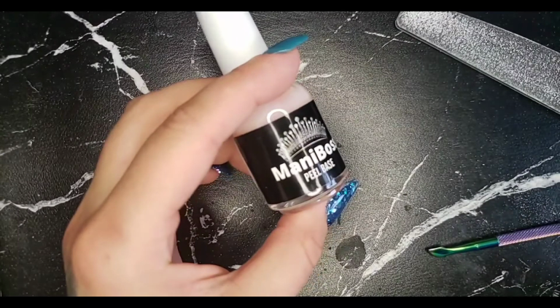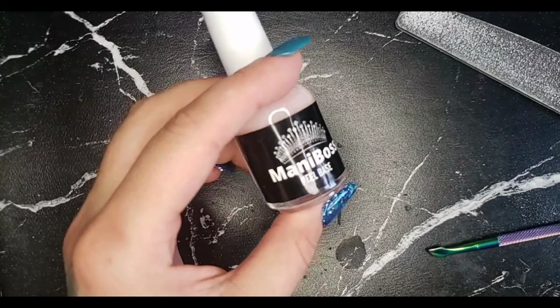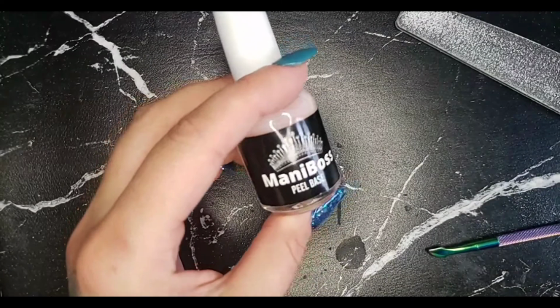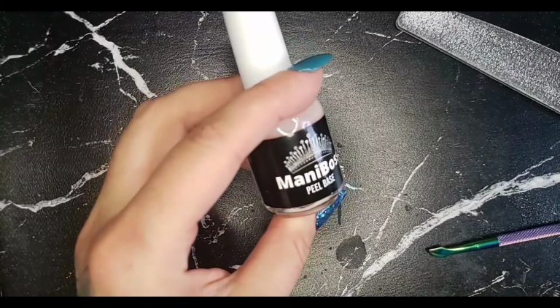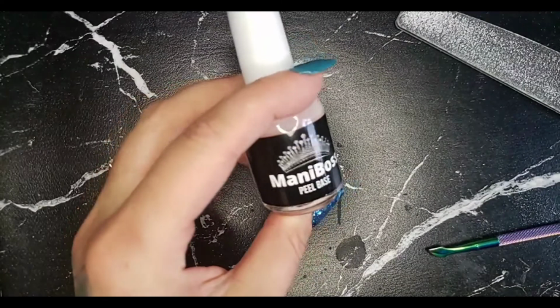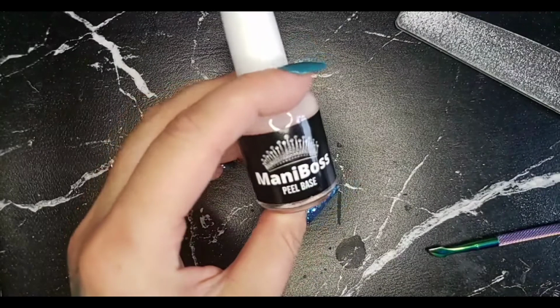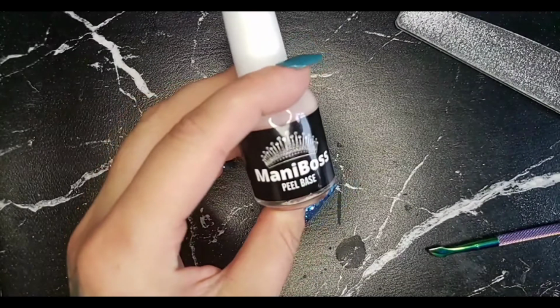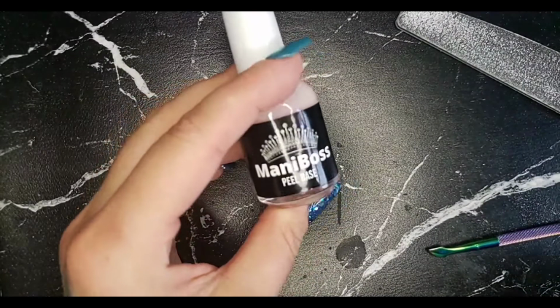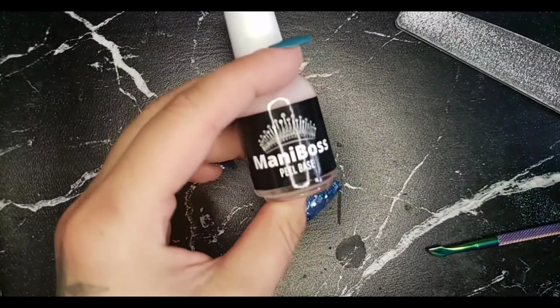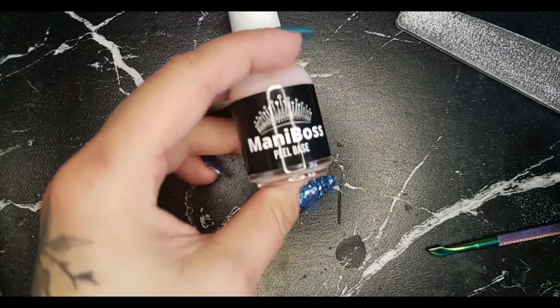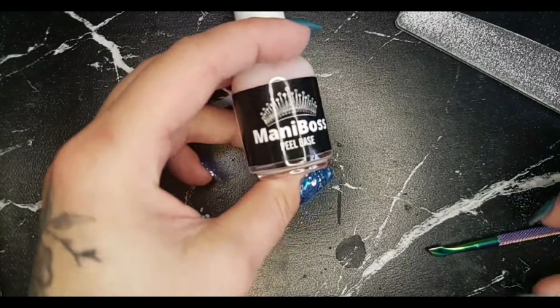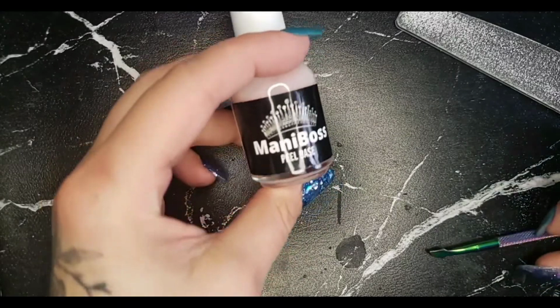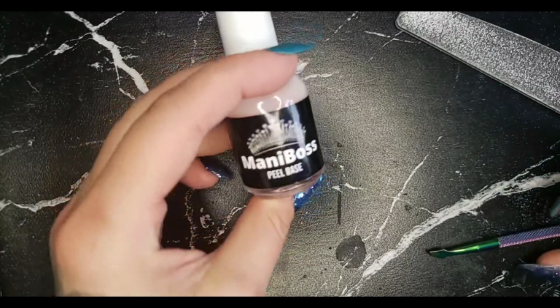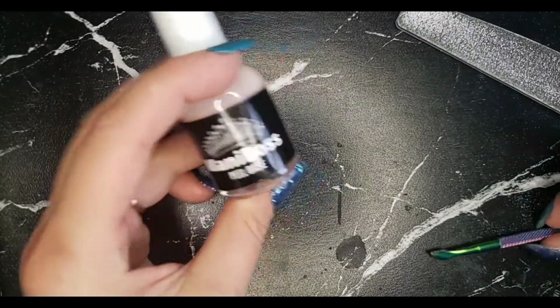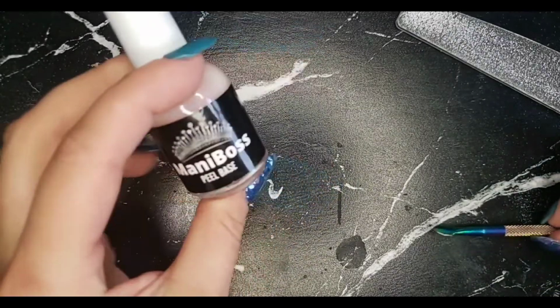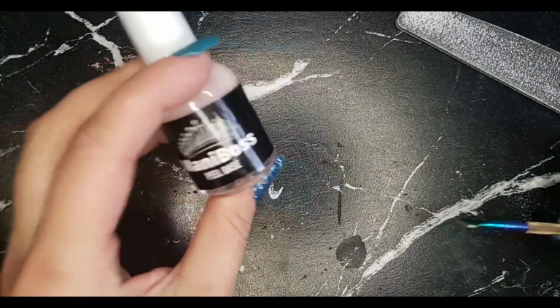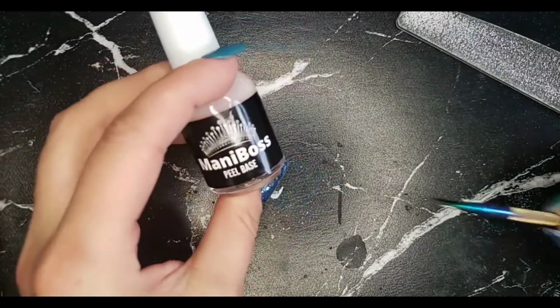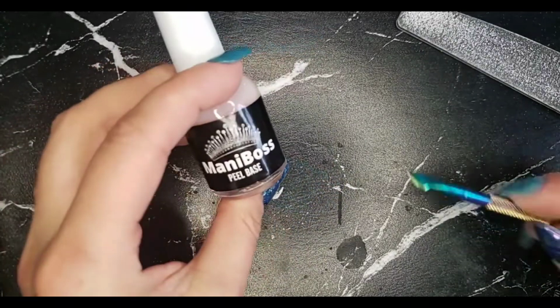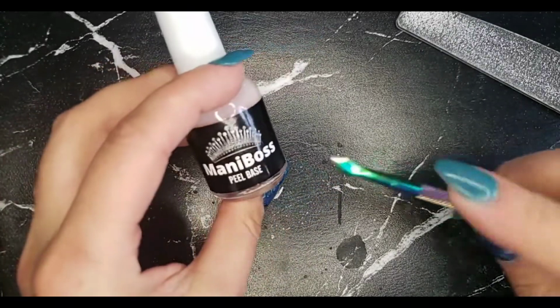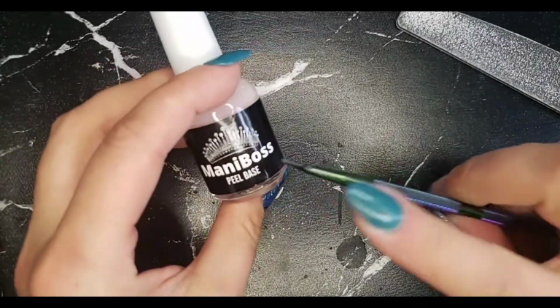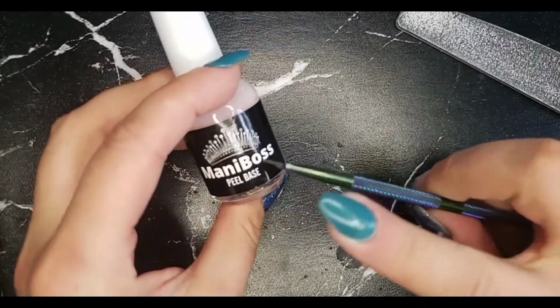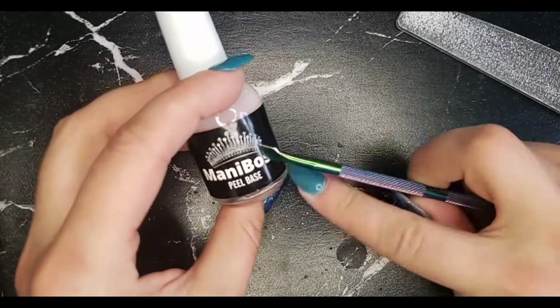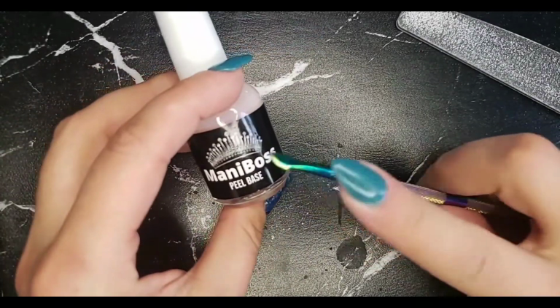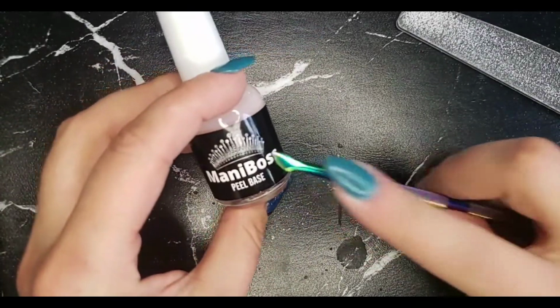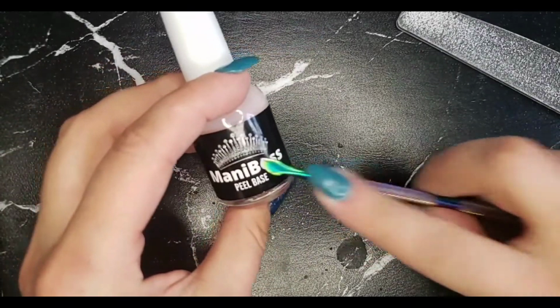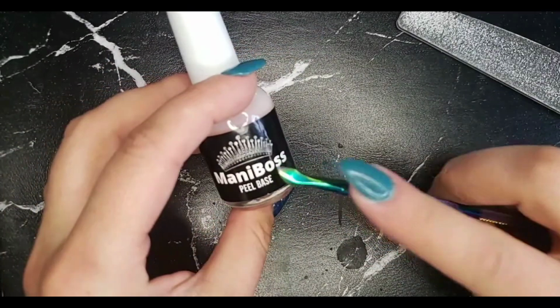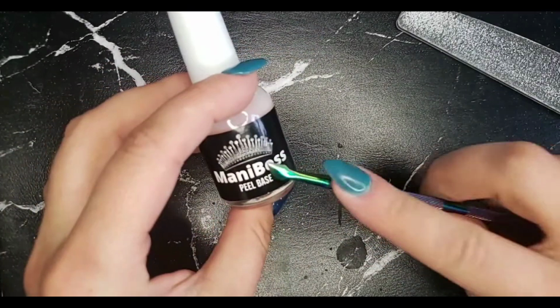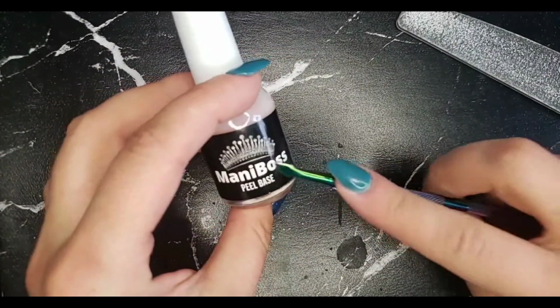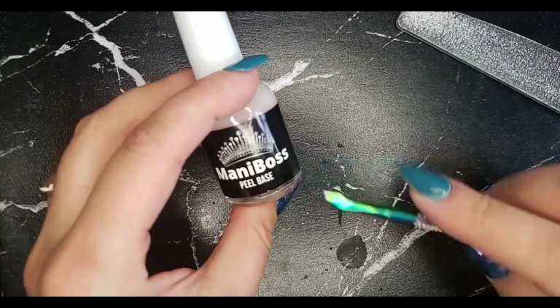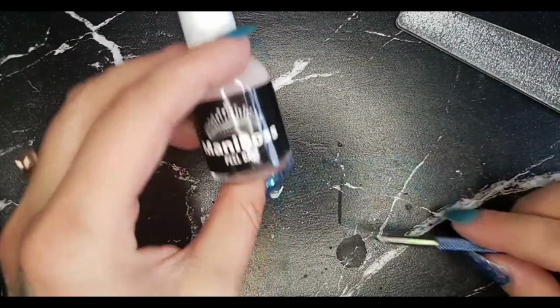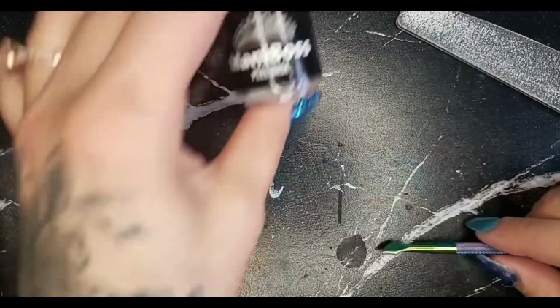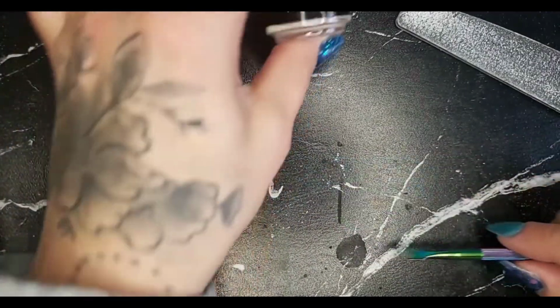Hi, y'all. I wanted to show you my method for removing my dip powders using the peel base.